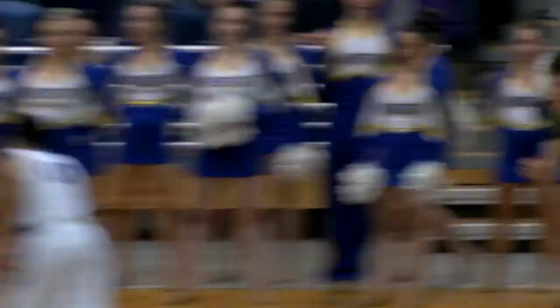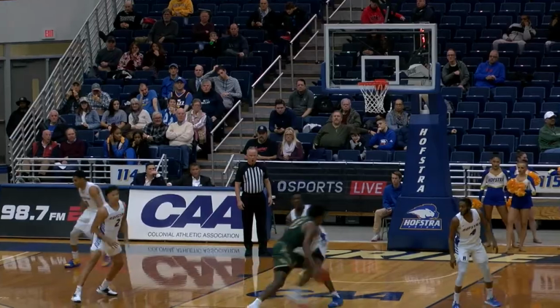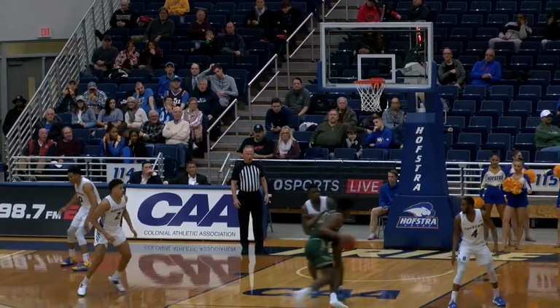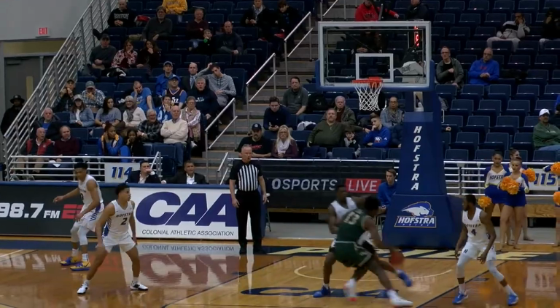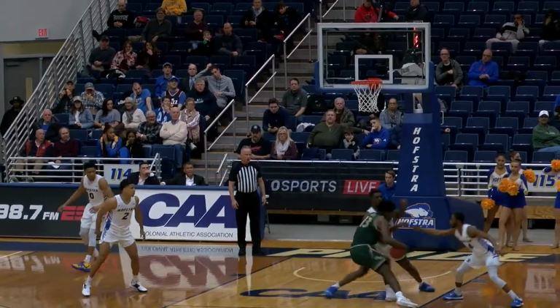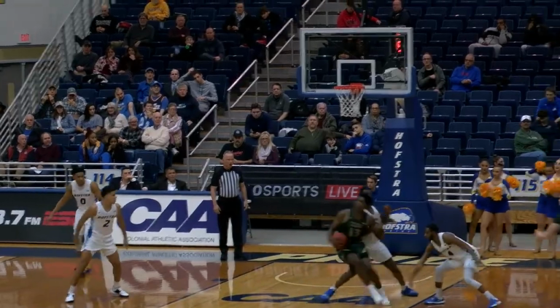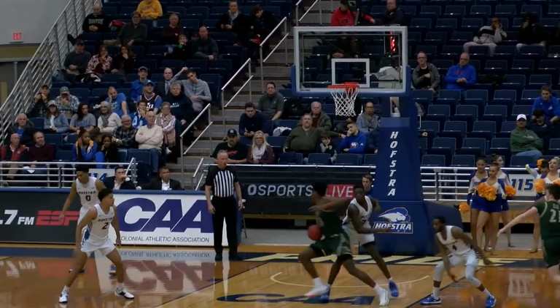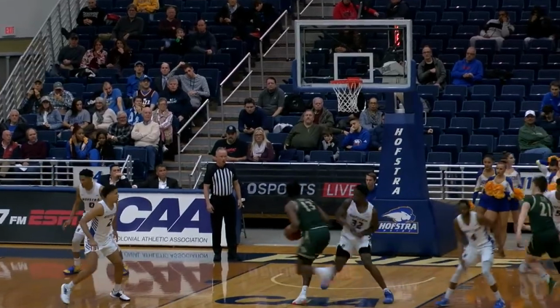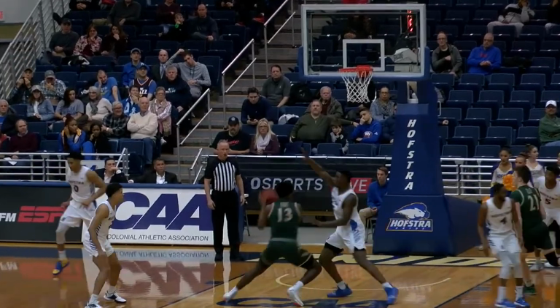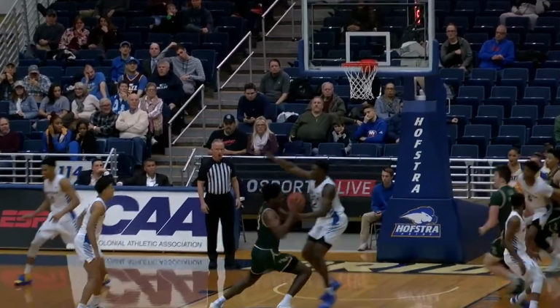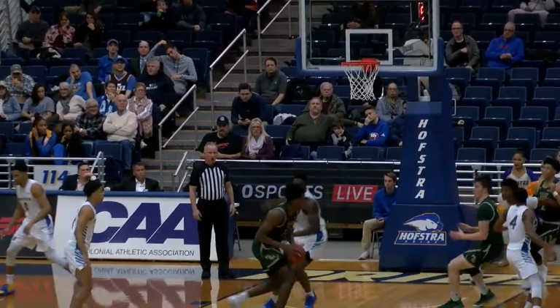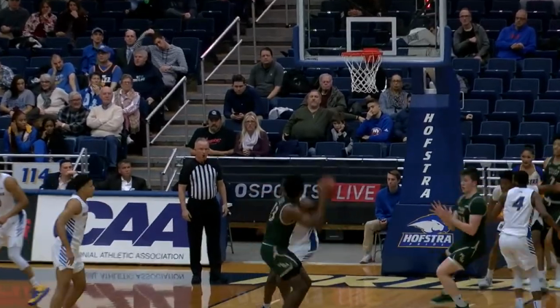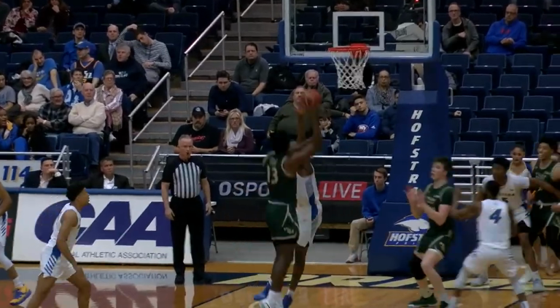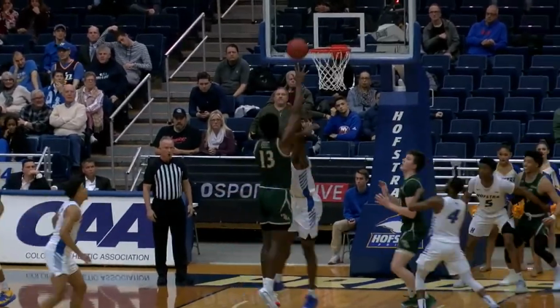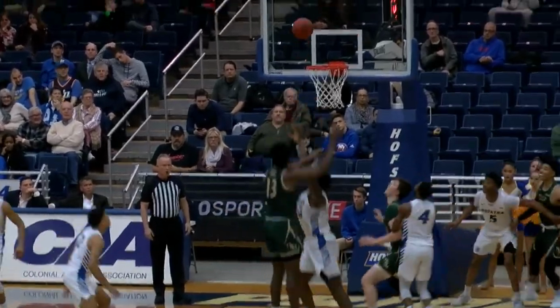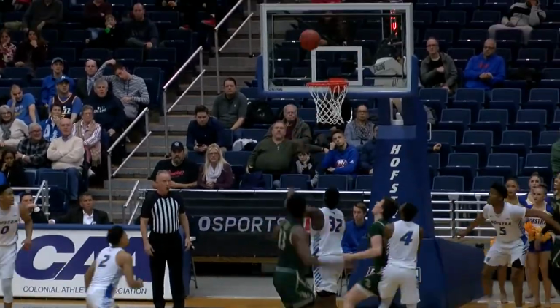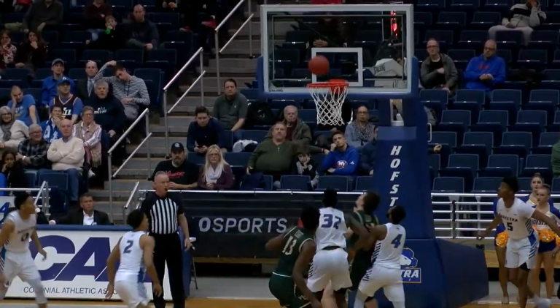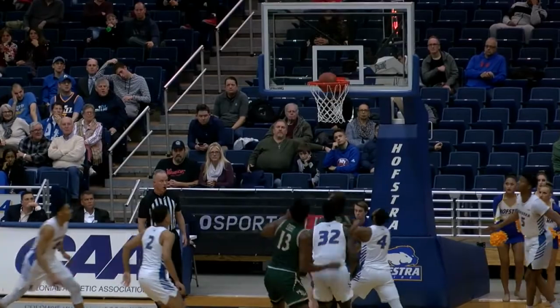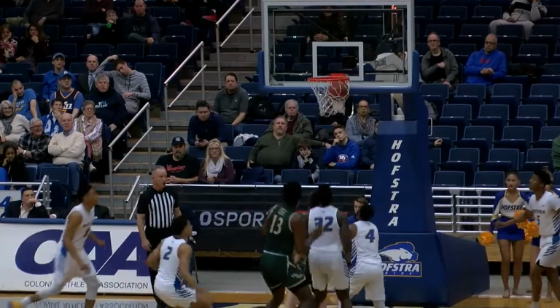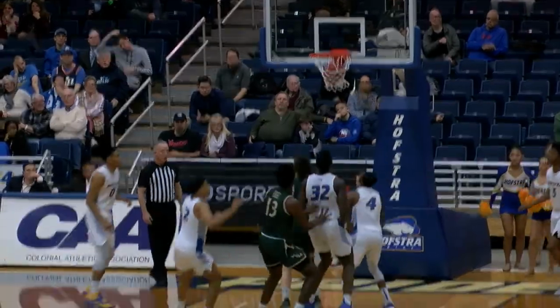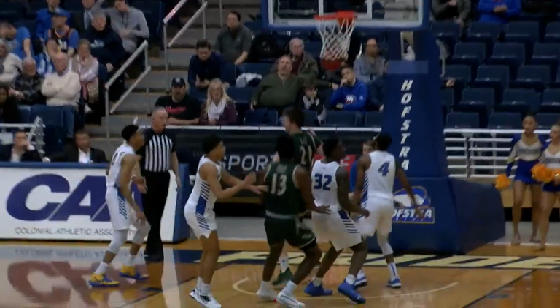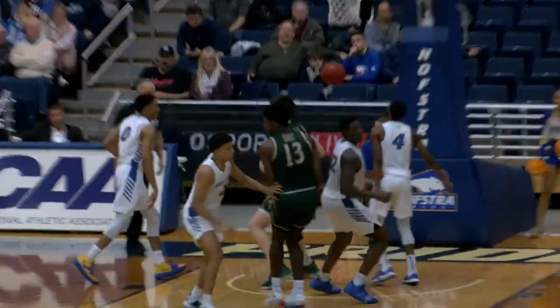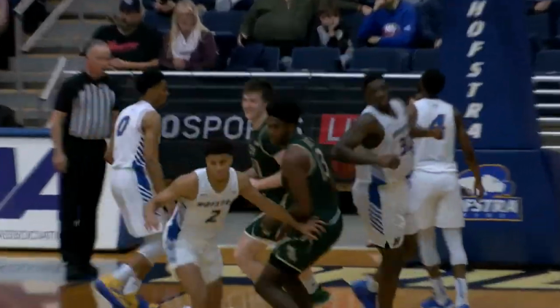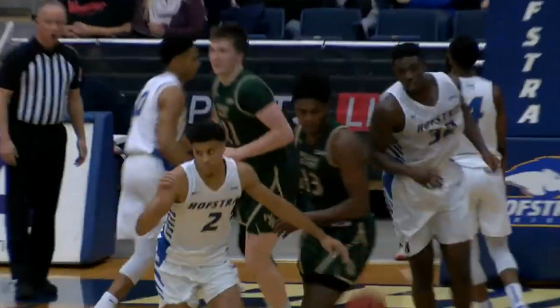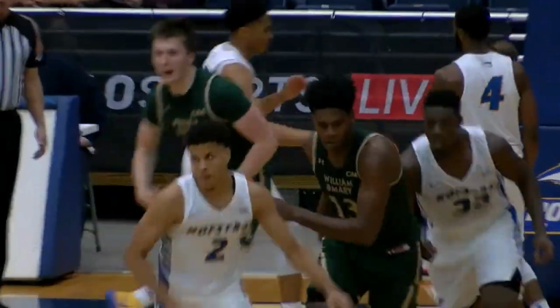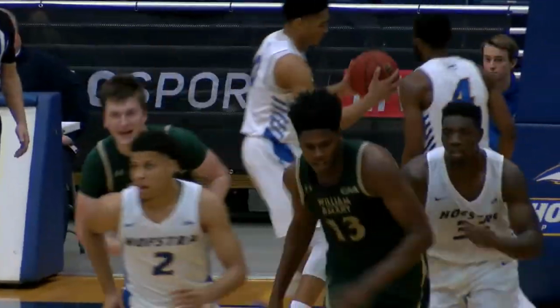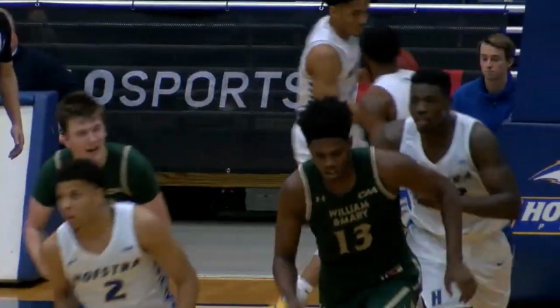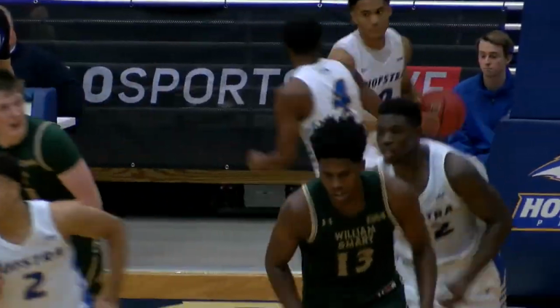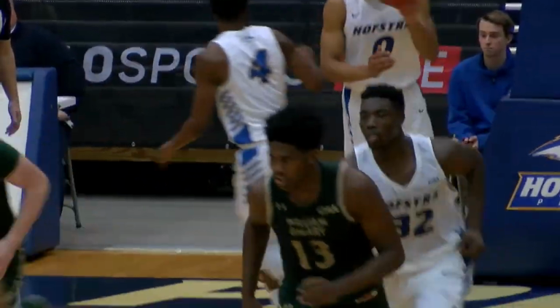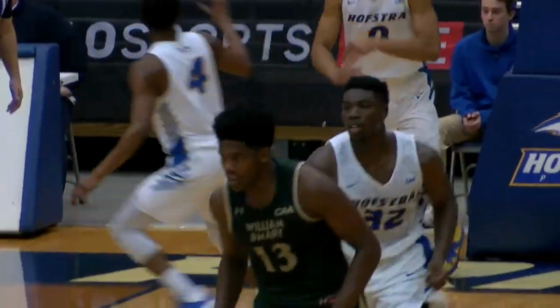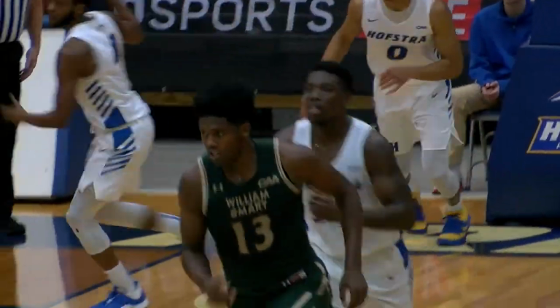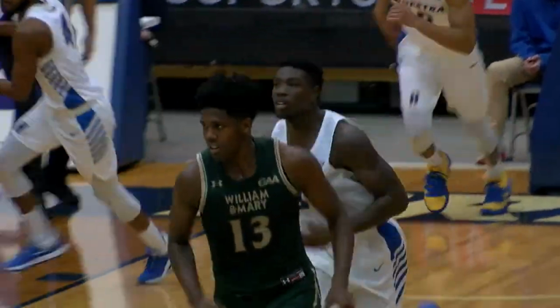Getting into the paint, a little hook shot from 7 feet out and it's up and good — that is unstoppable.